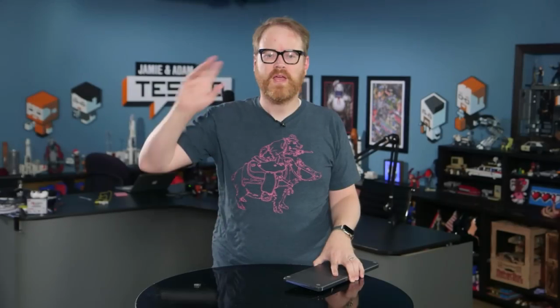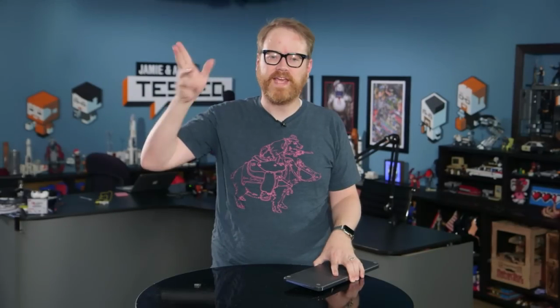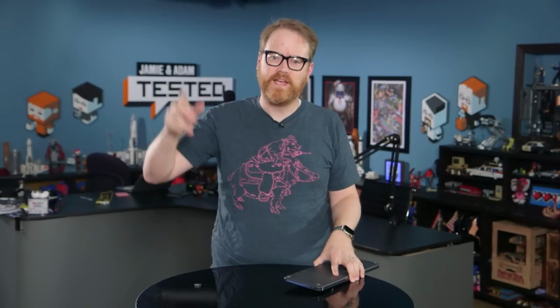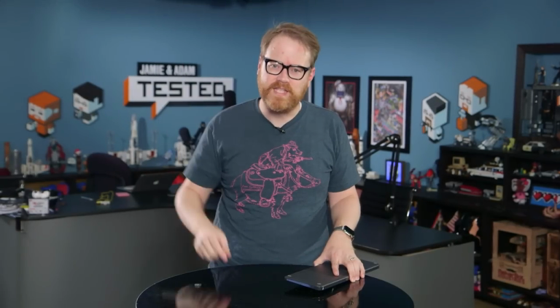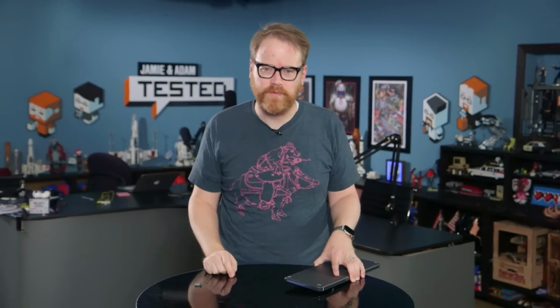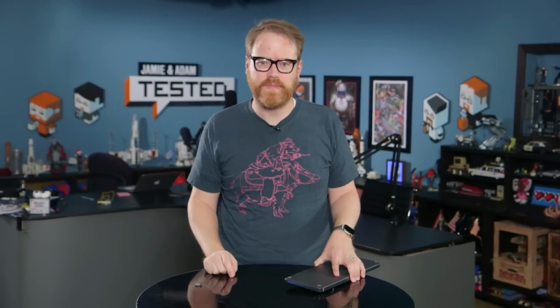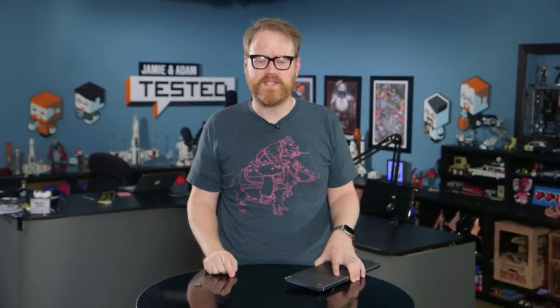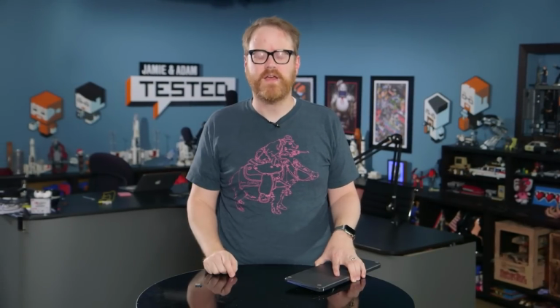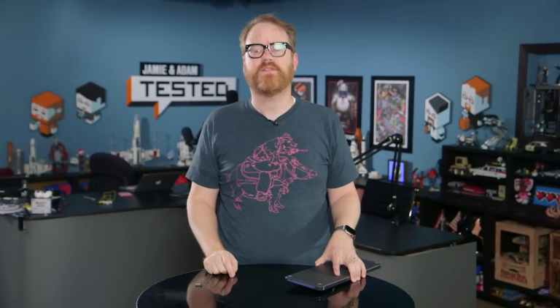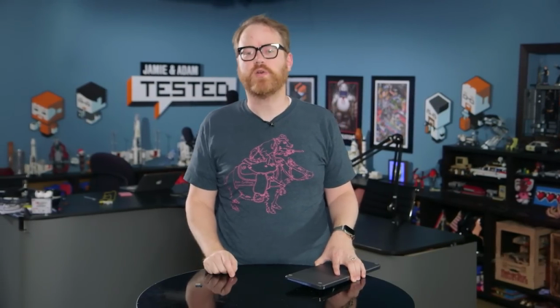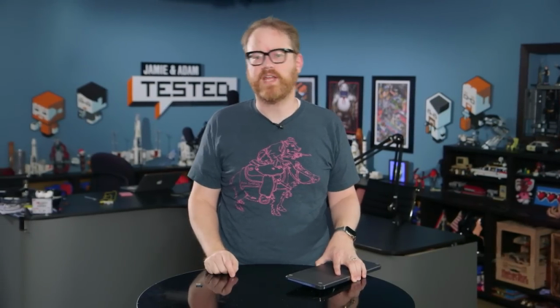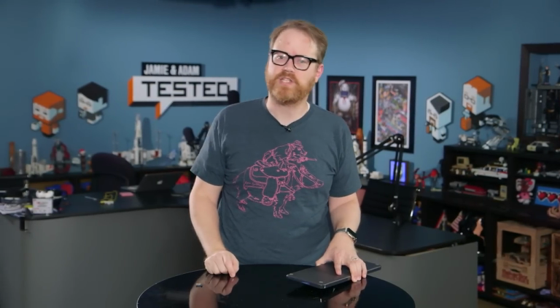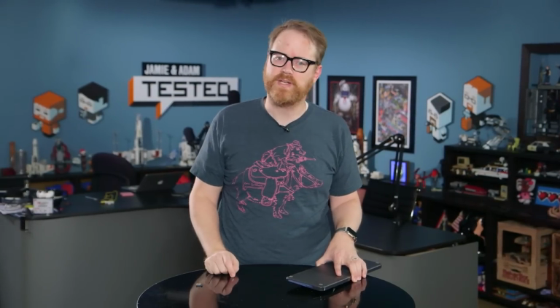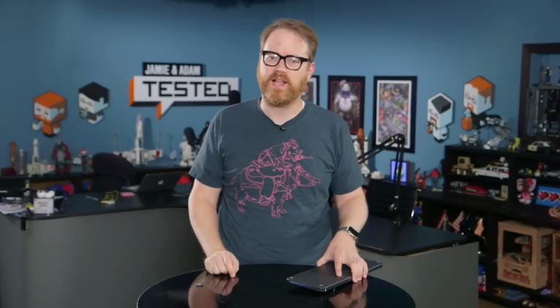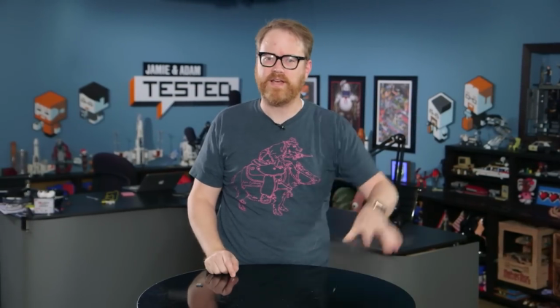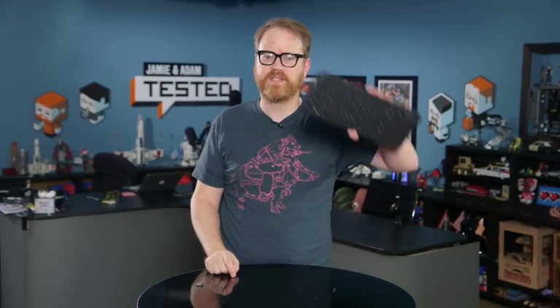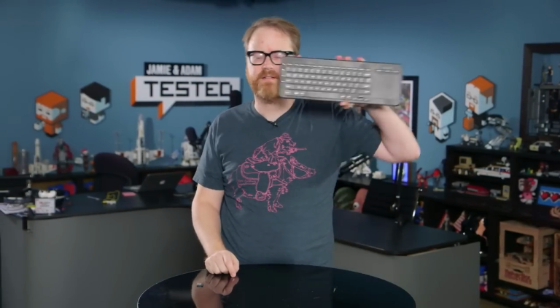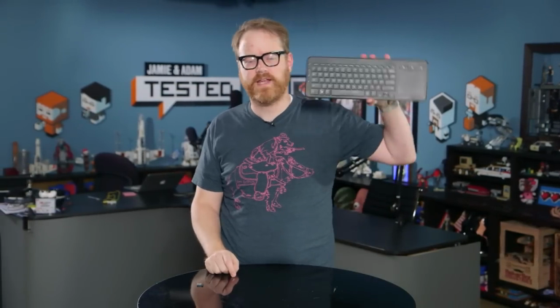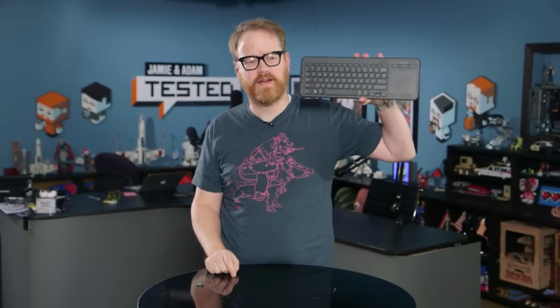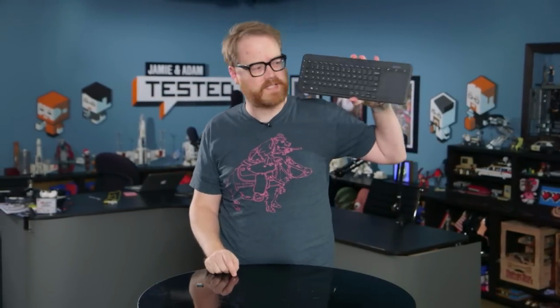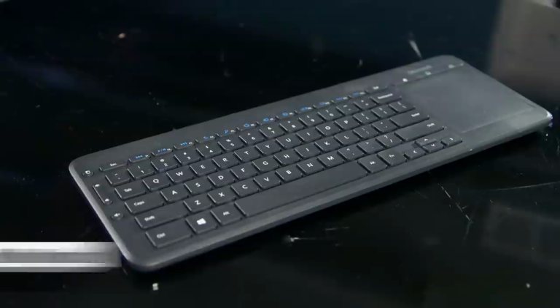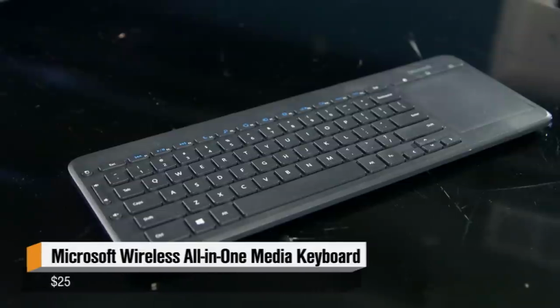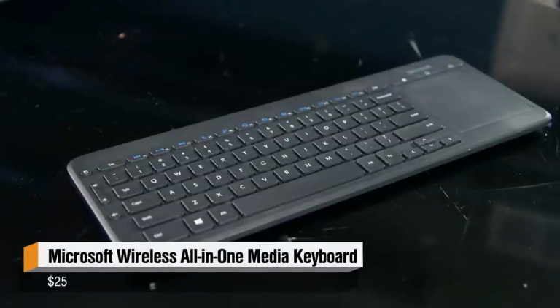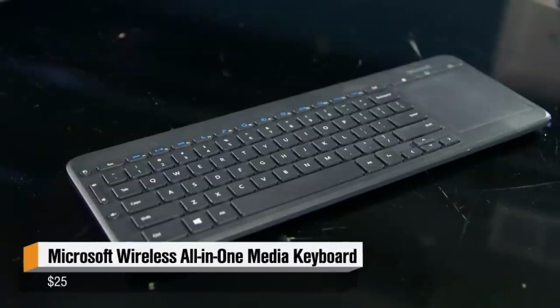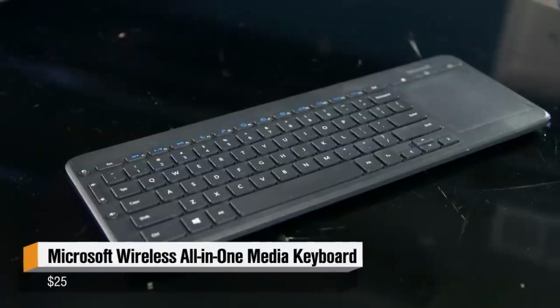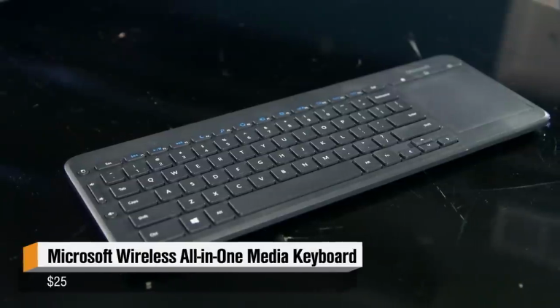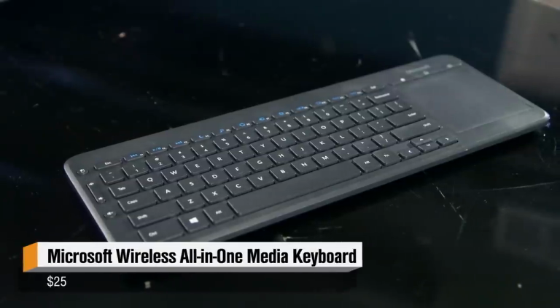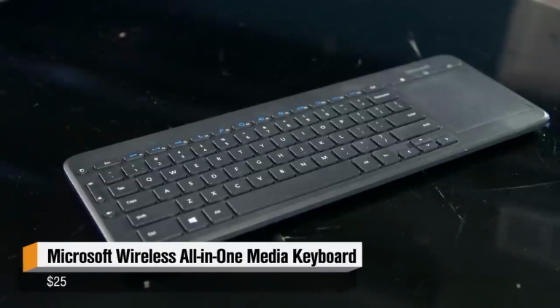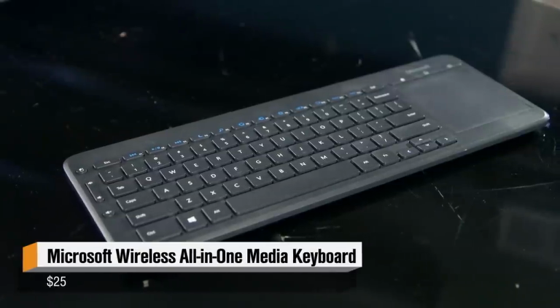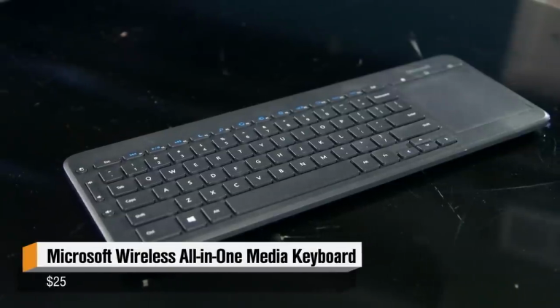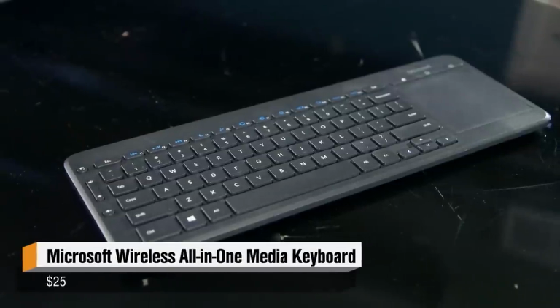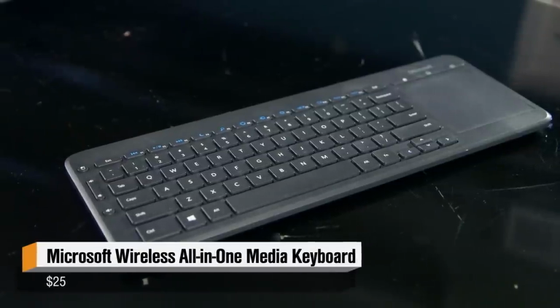Hey gang, it's Will from Tested. For today's show and tell, I have this guy right here. It is the Microsoft all-in-one wireless media keyboard.